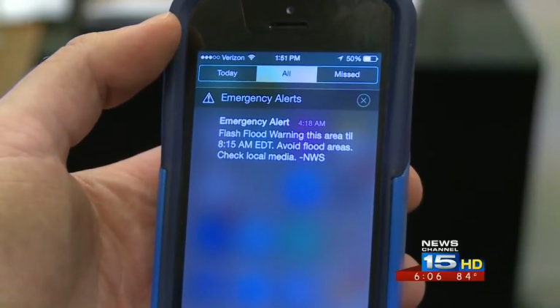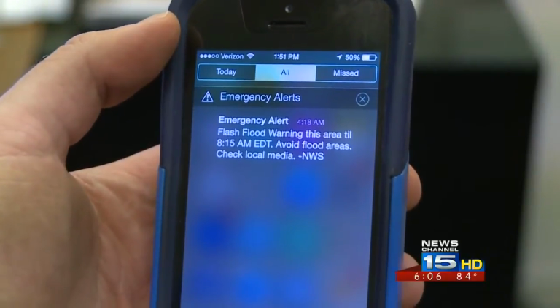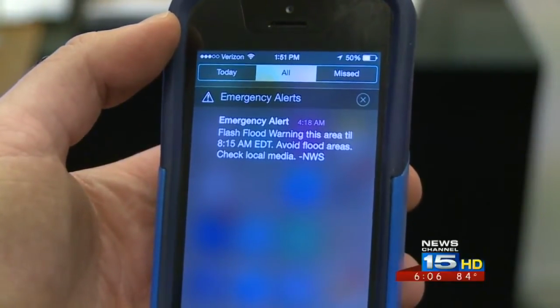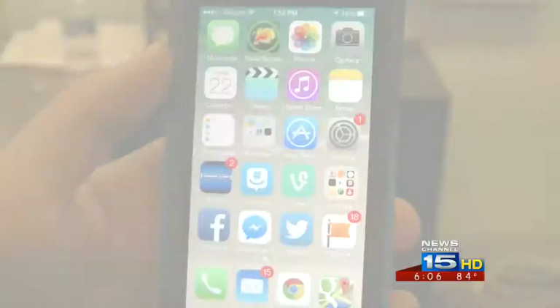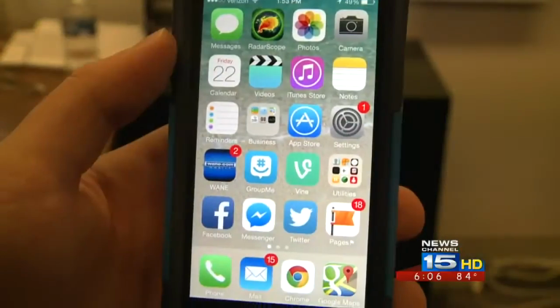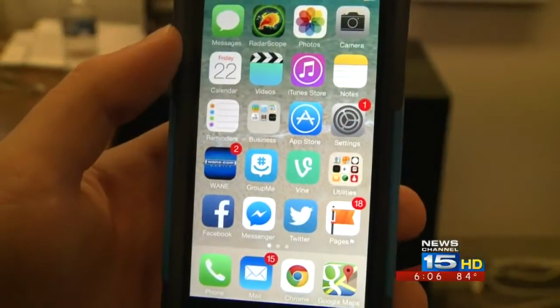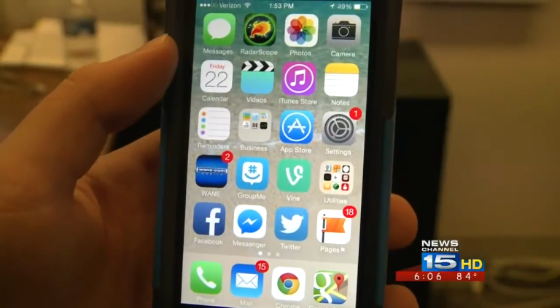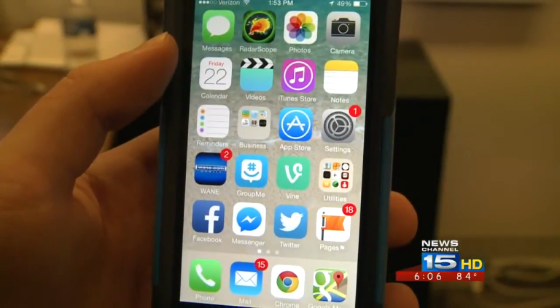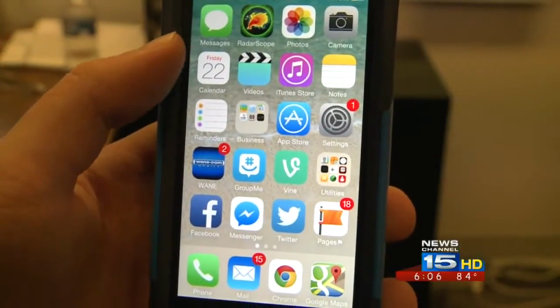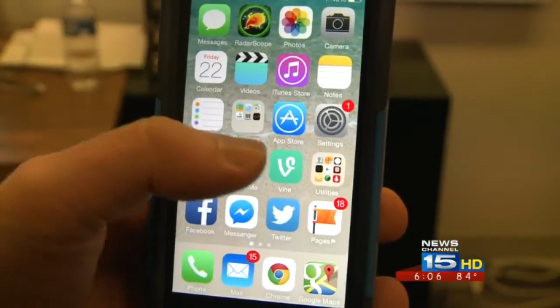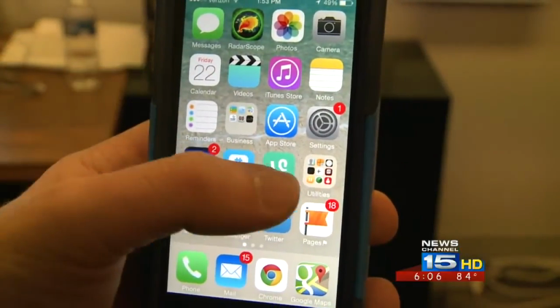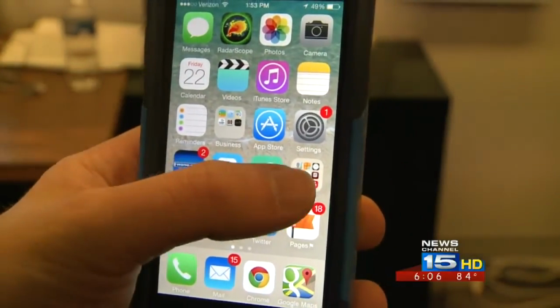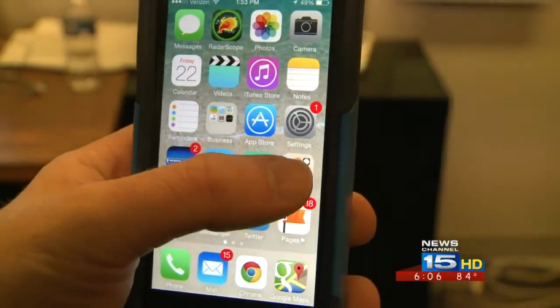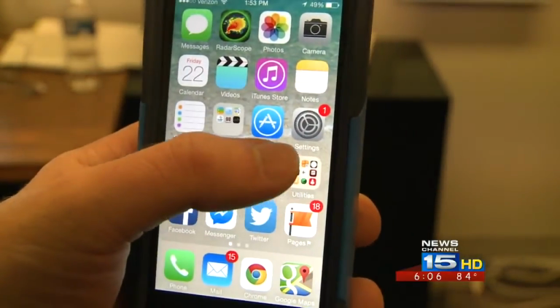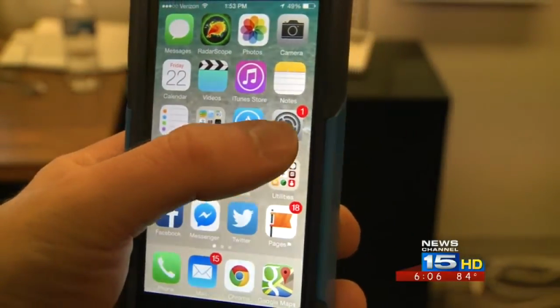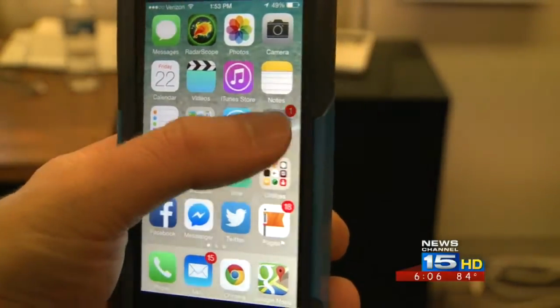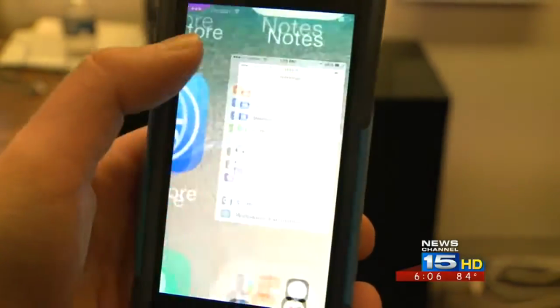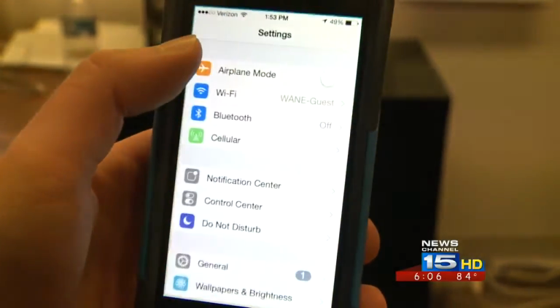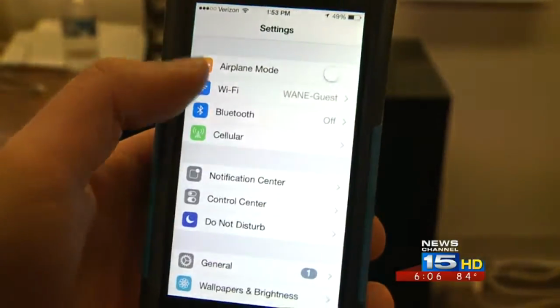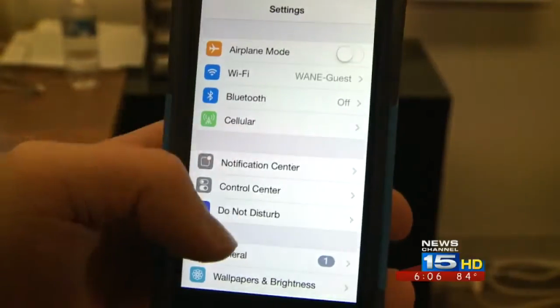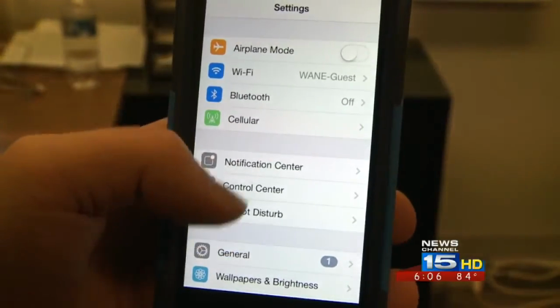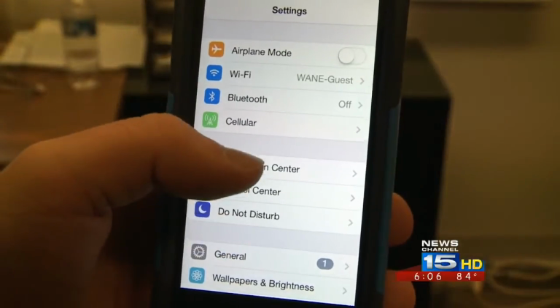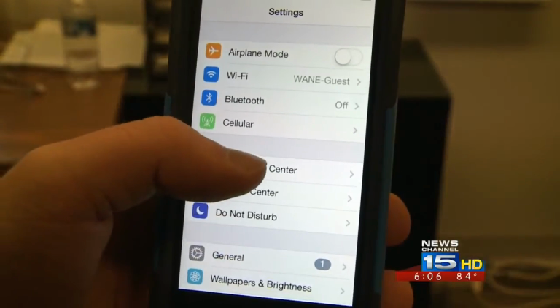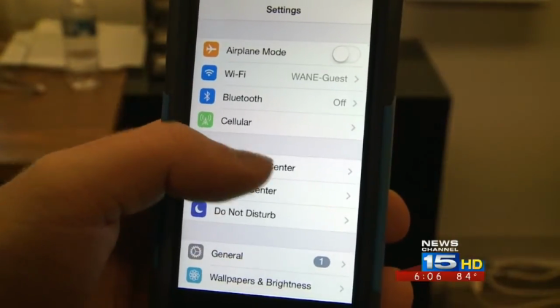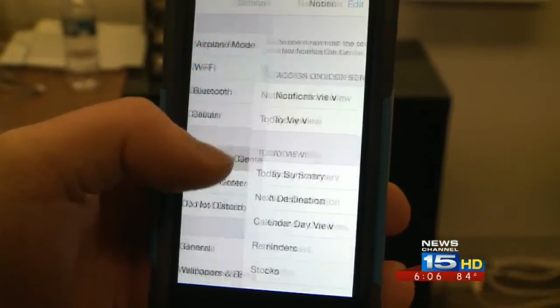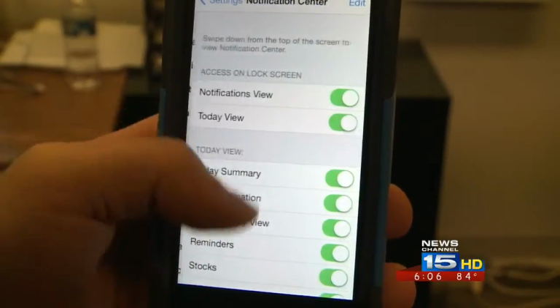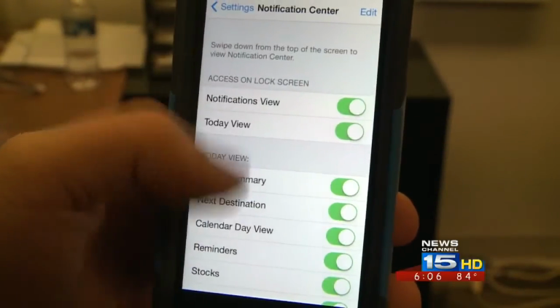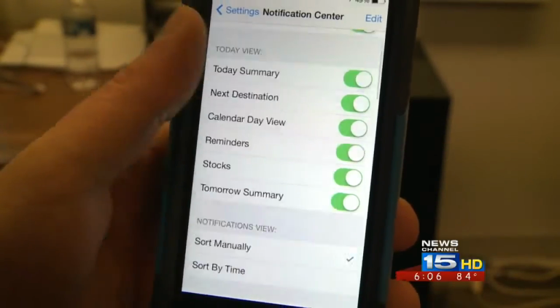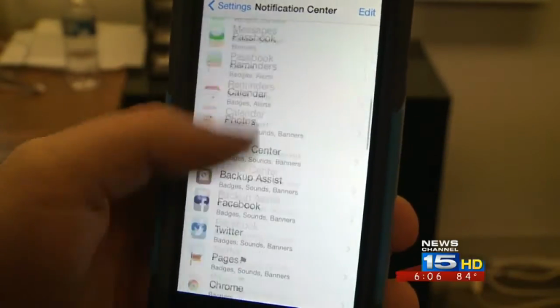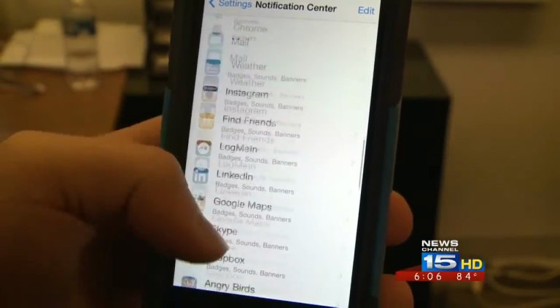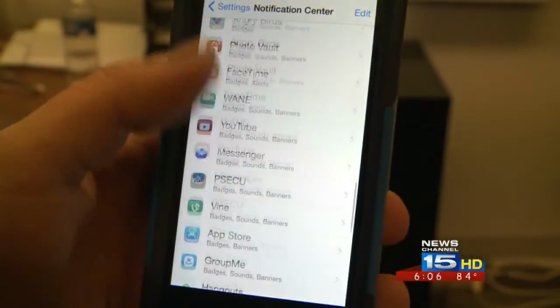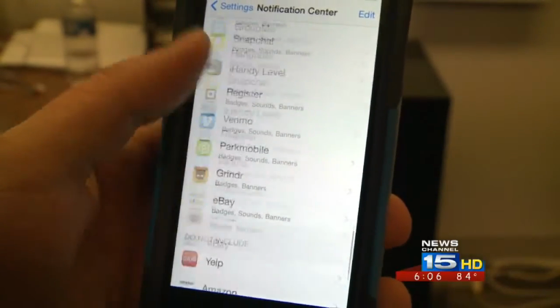here's an iPhone 5. Go into Settings, Notification Center, and scroll all the way down to the bottom to make sure the alerts are switched to the On position.